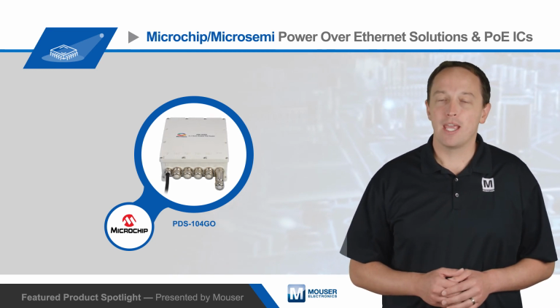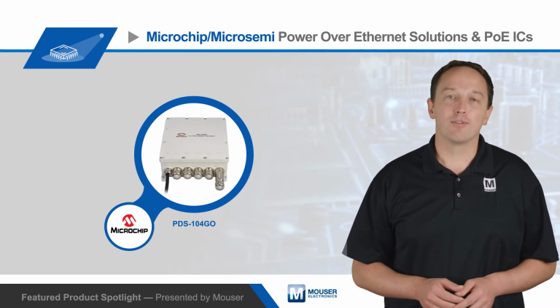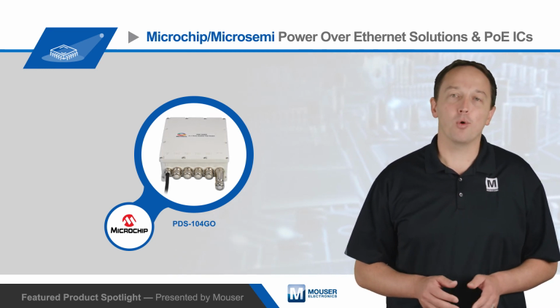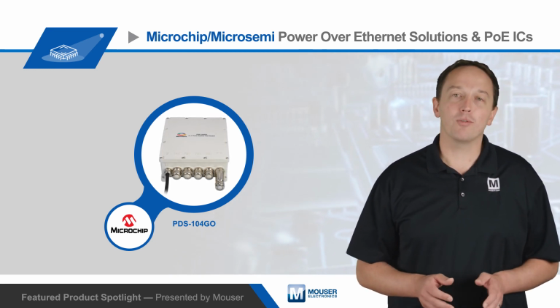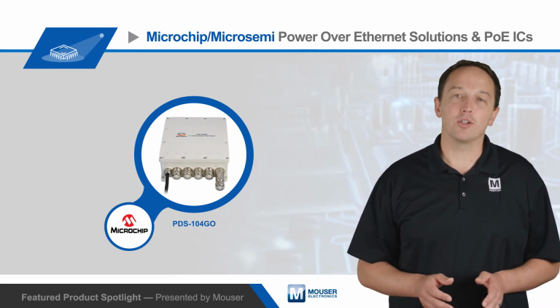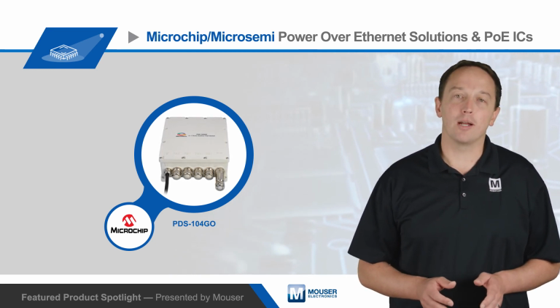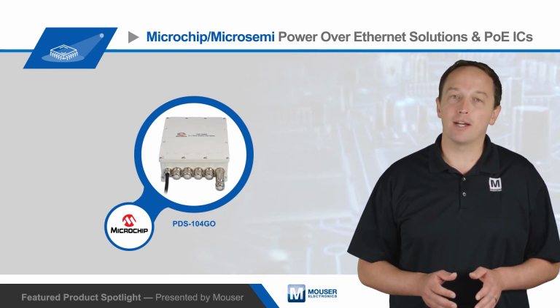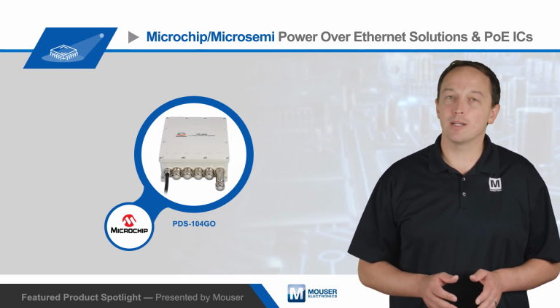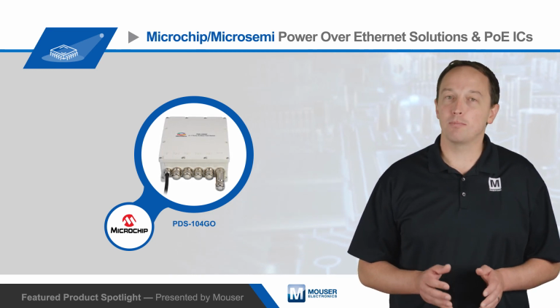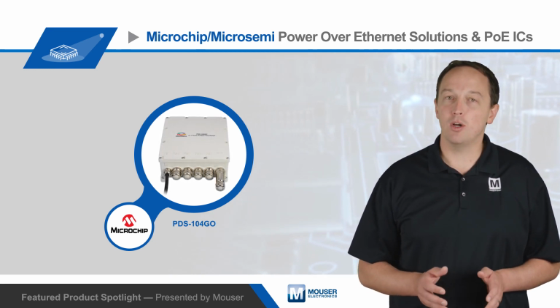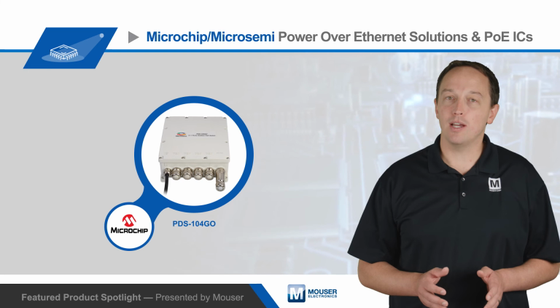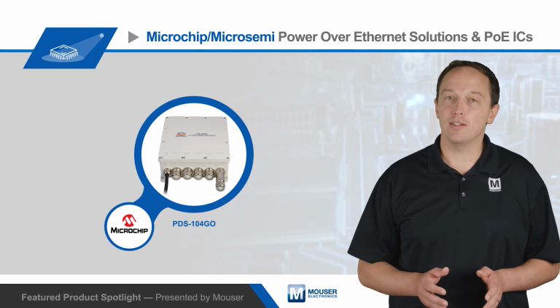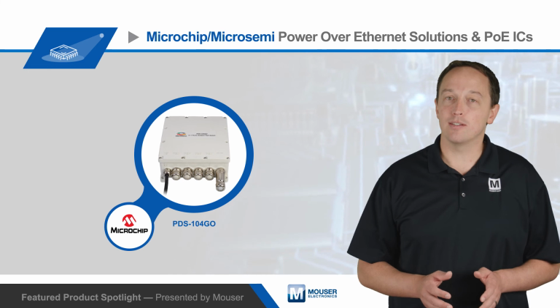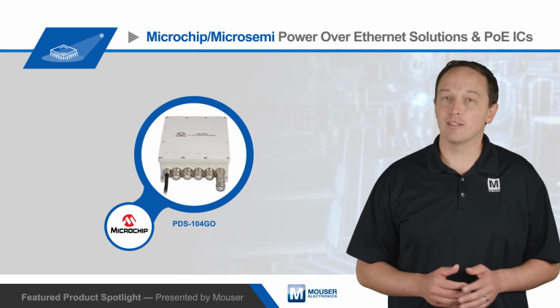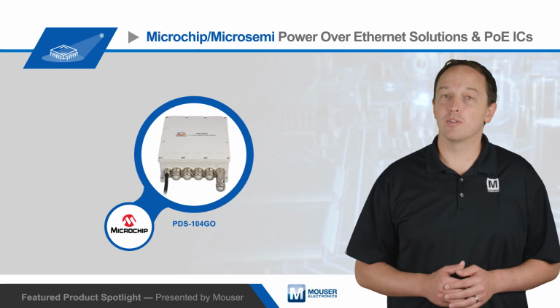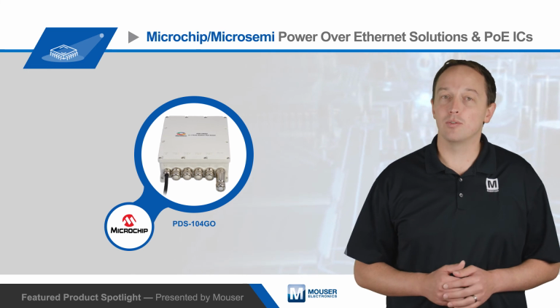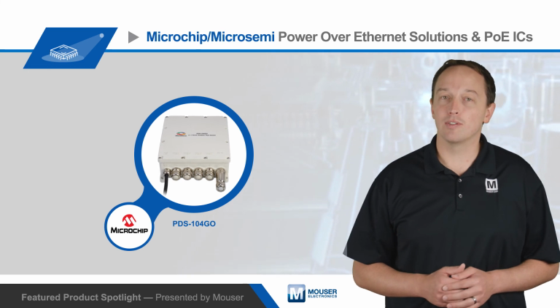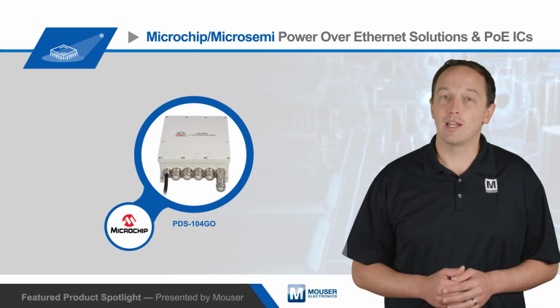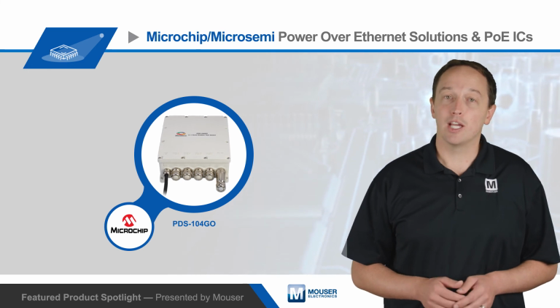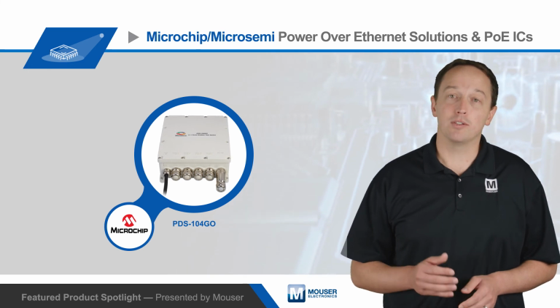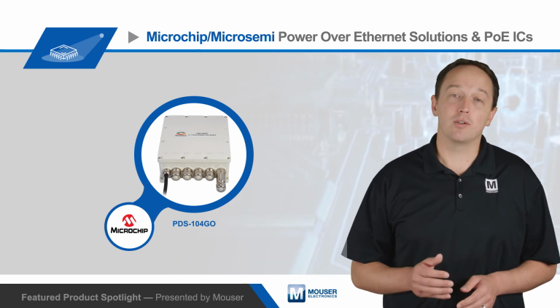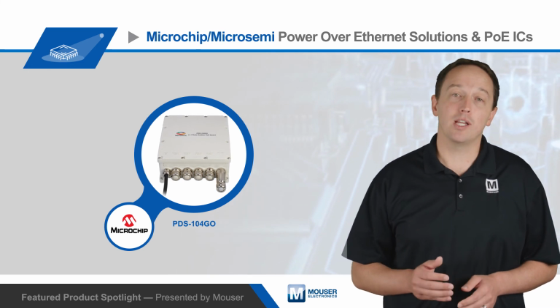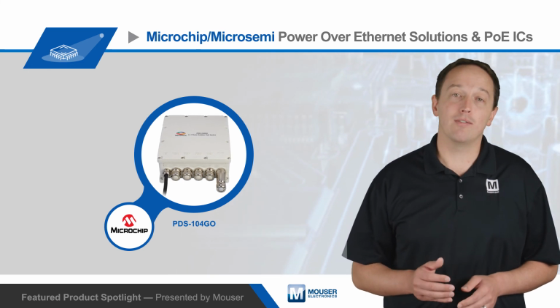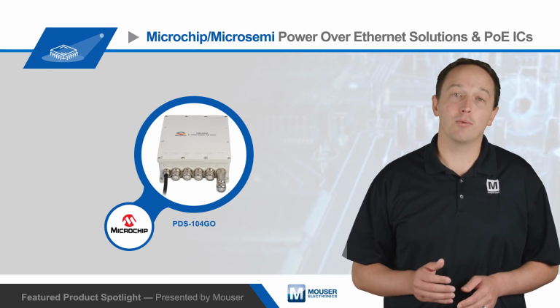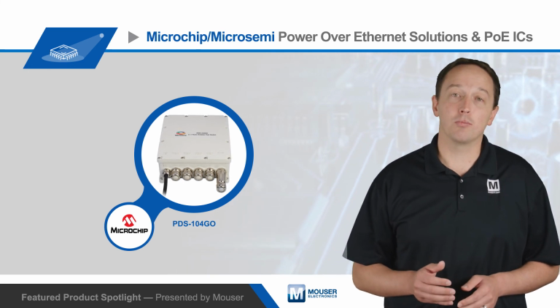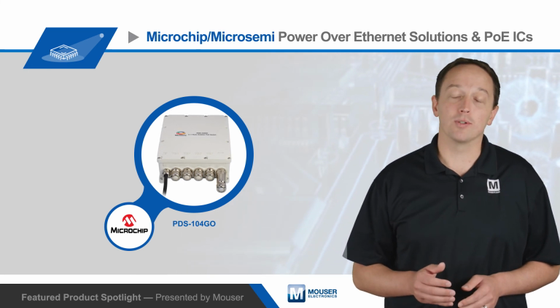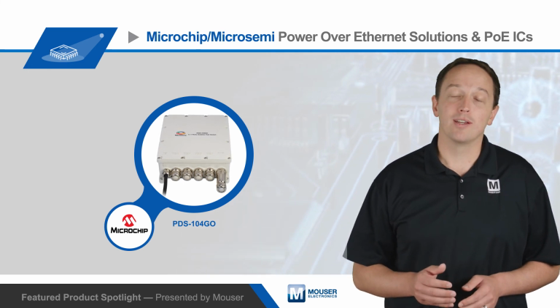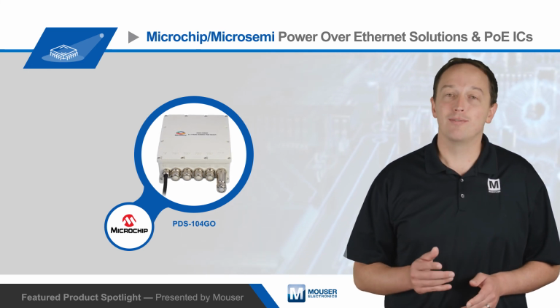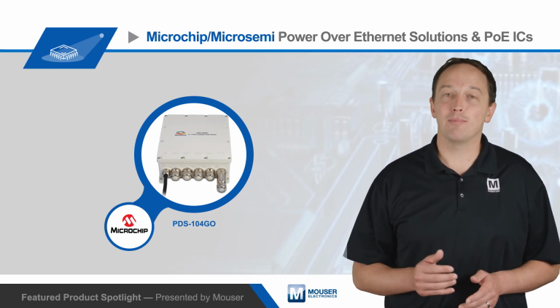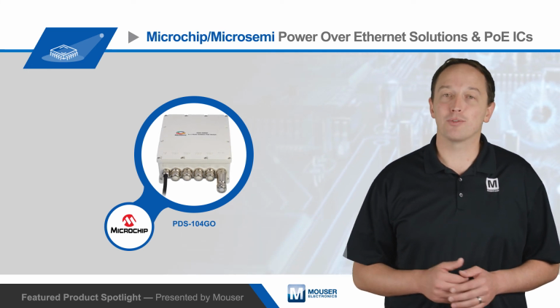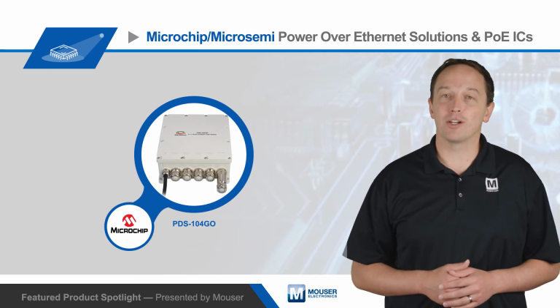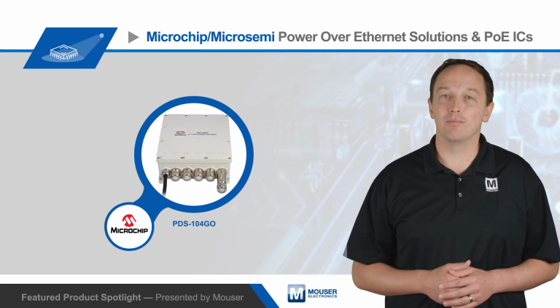For more information on Microchip's PoE ICs and system solutions, as well as associated evaluation boards, visit mauser.com.